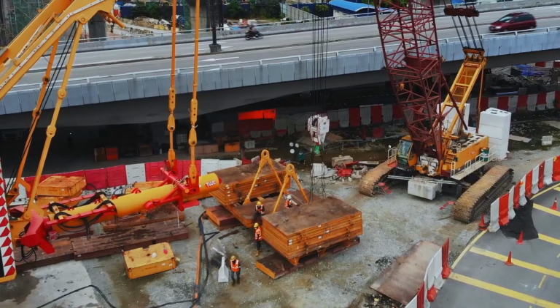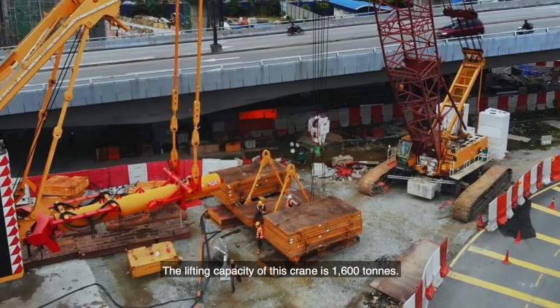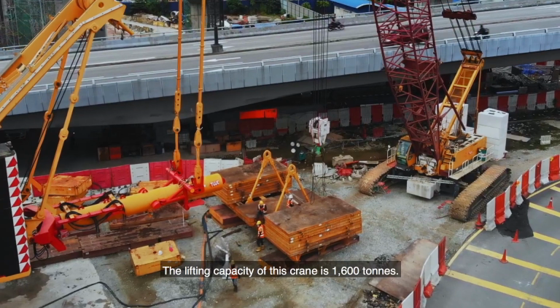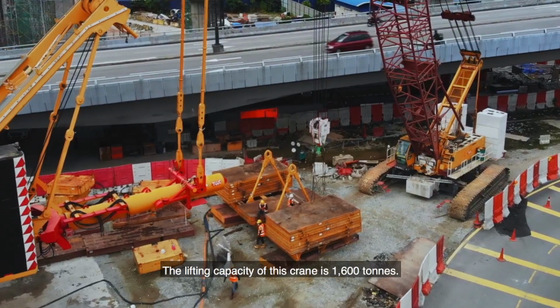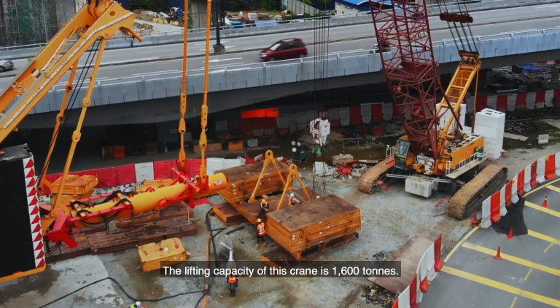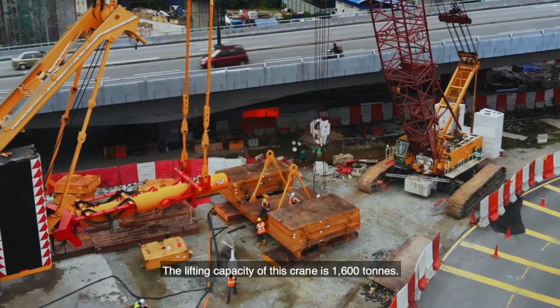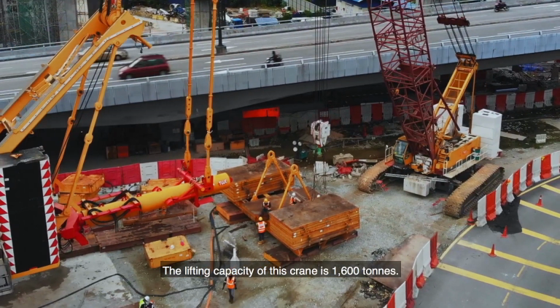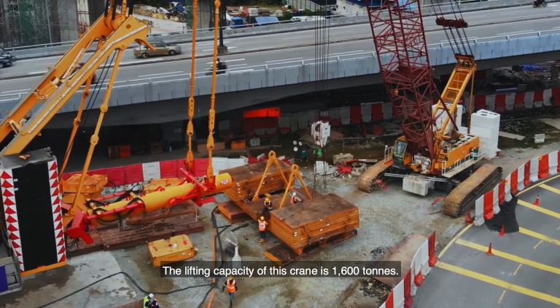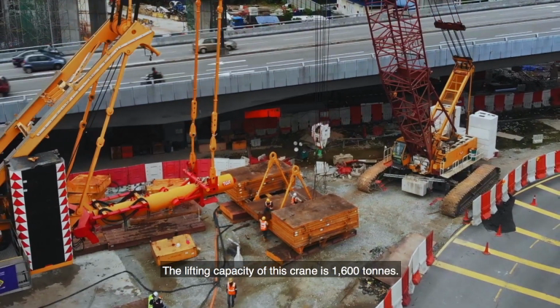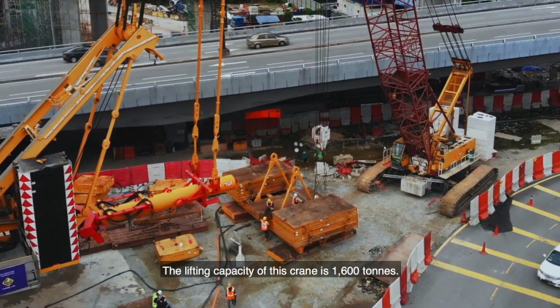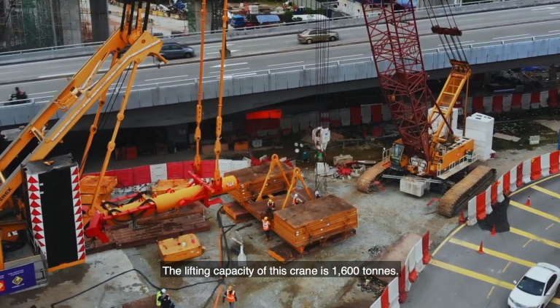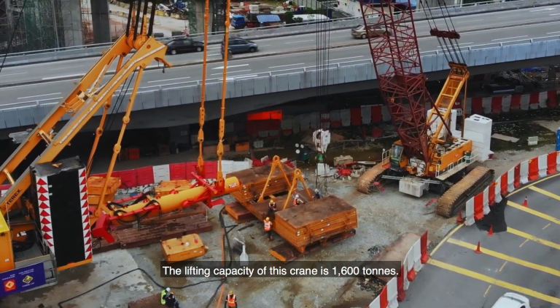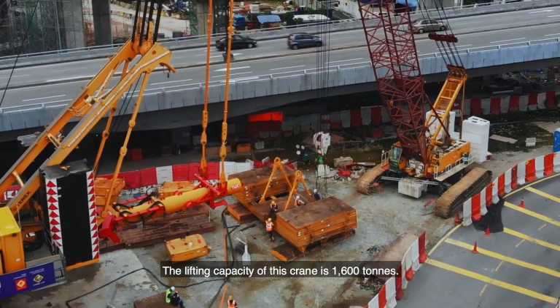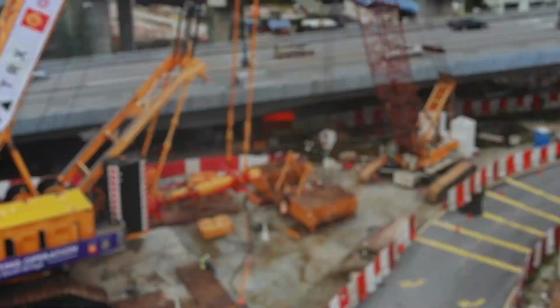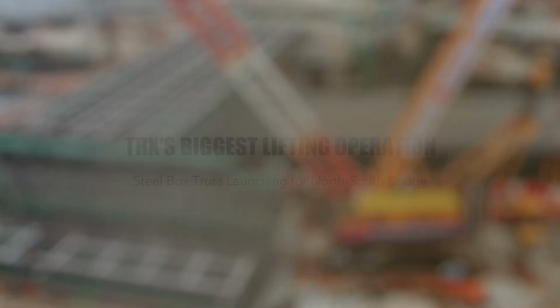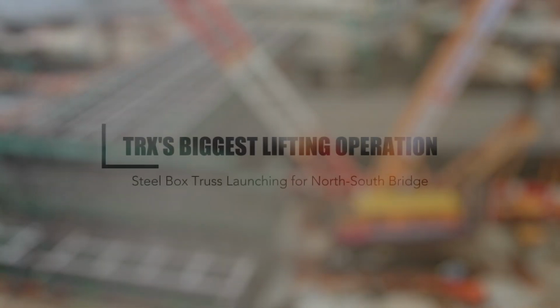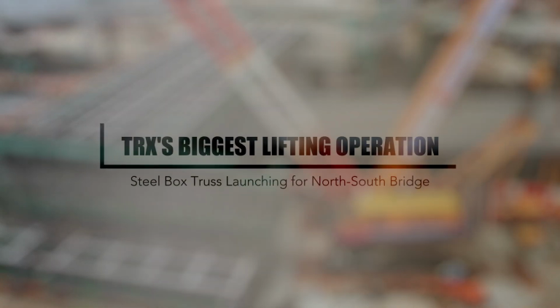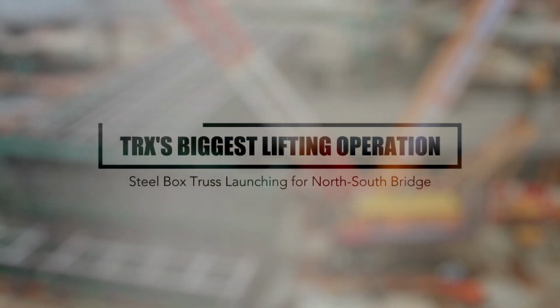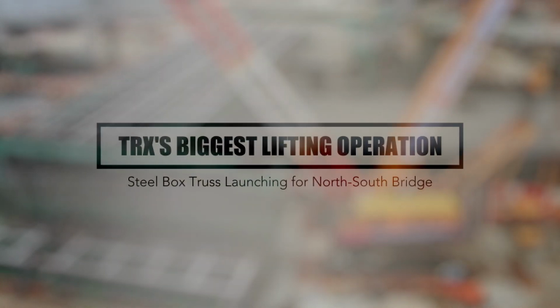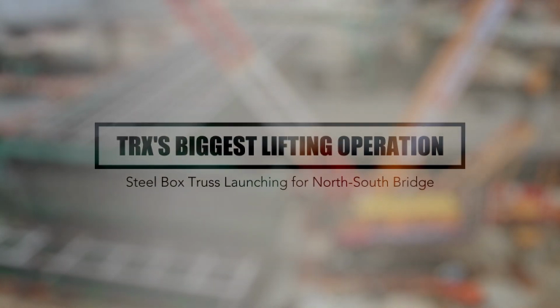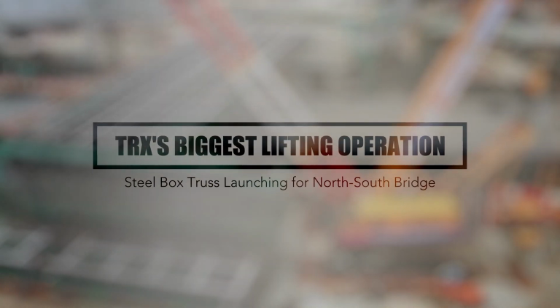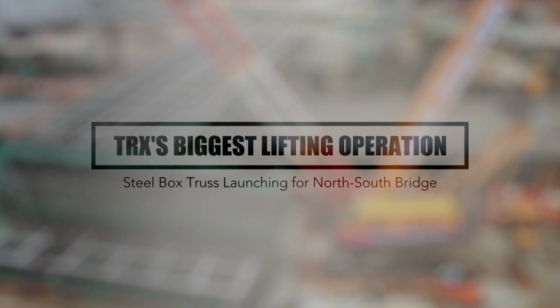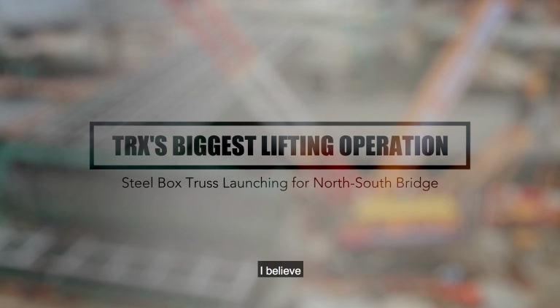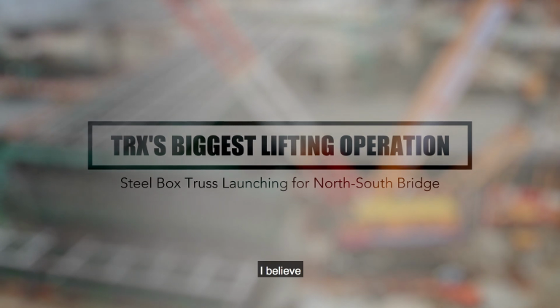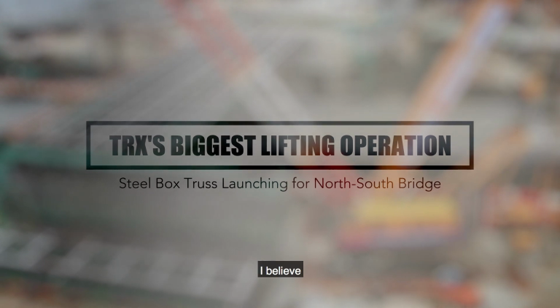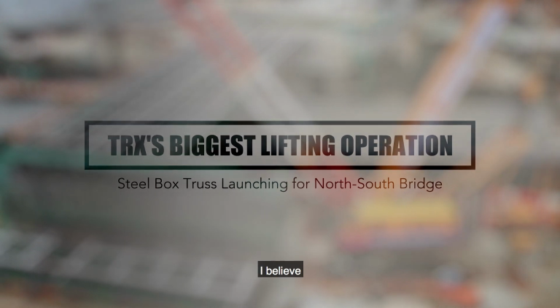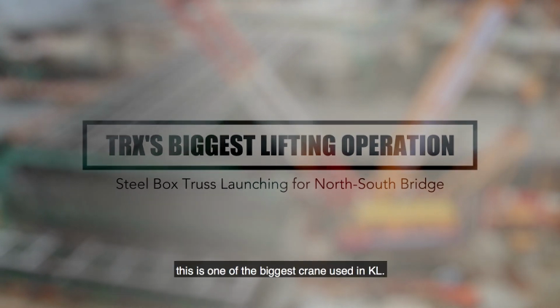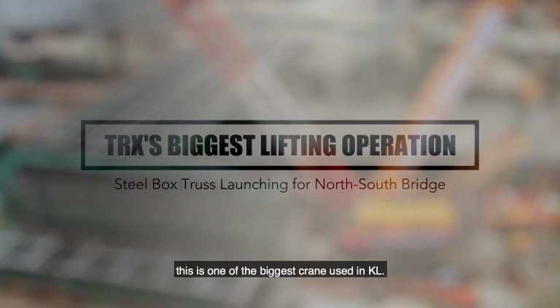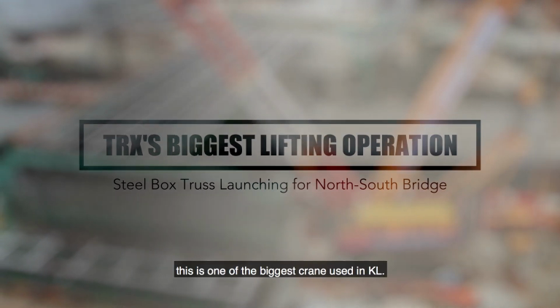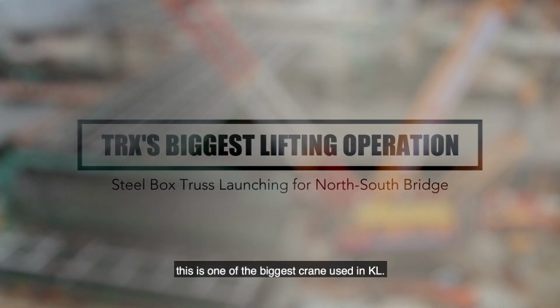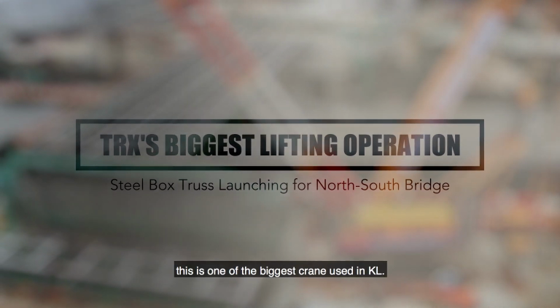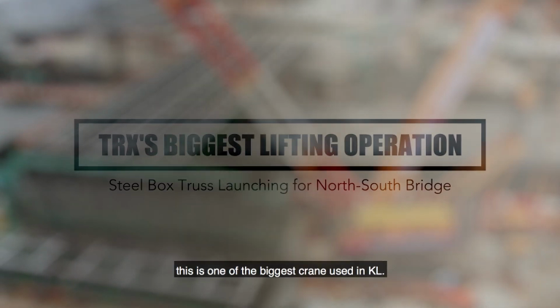The lifting capacity of this crane is 1,600 tons. I believe this is one of the biggest cranes used in KL.